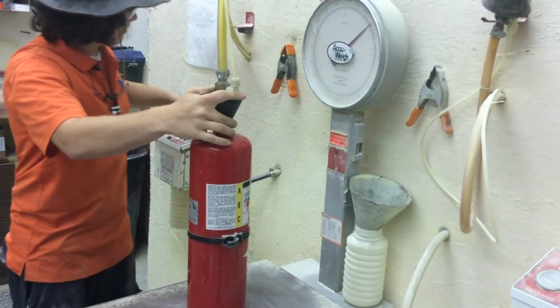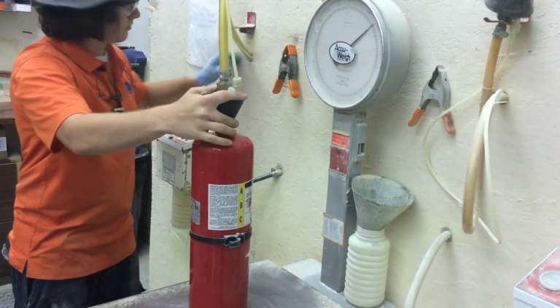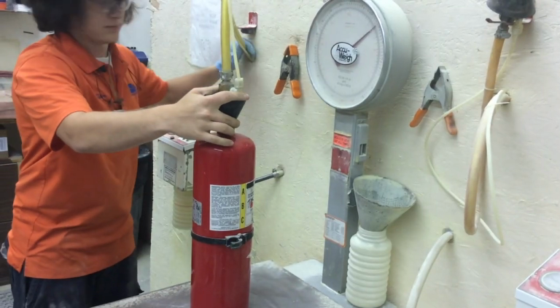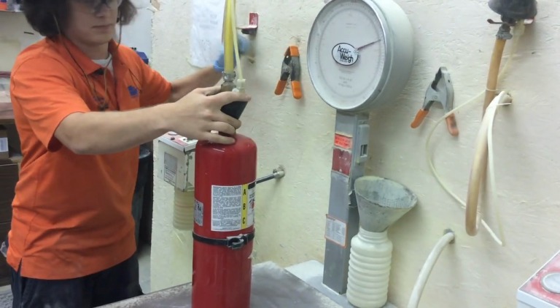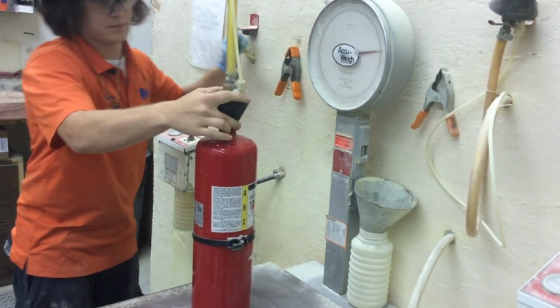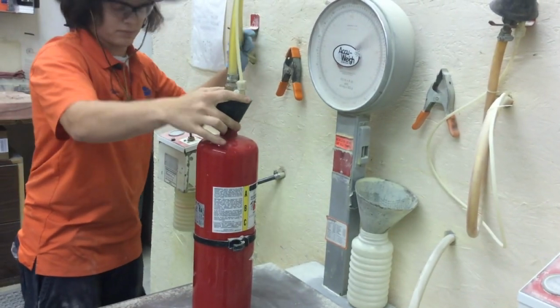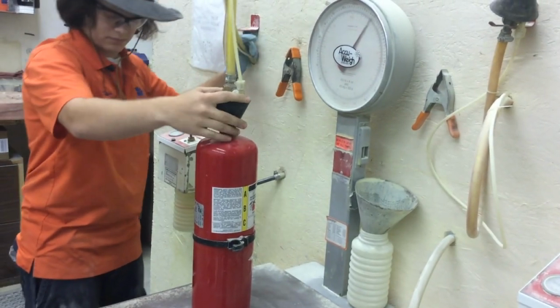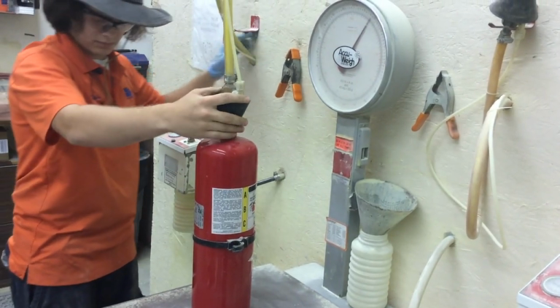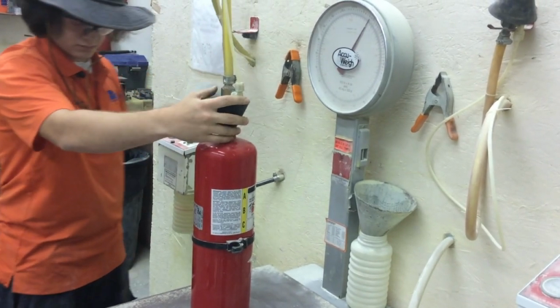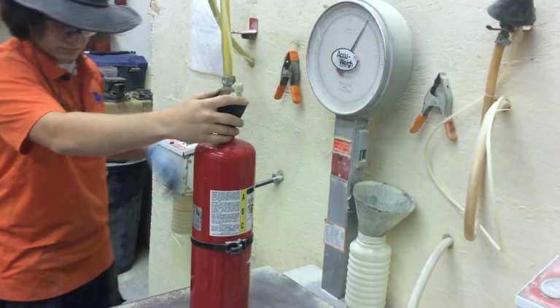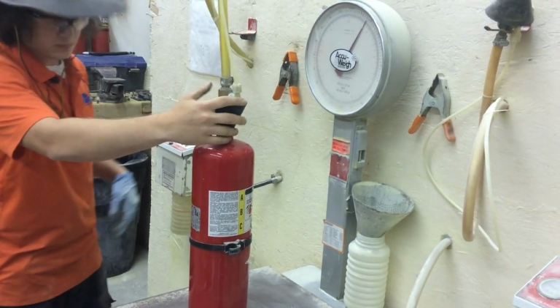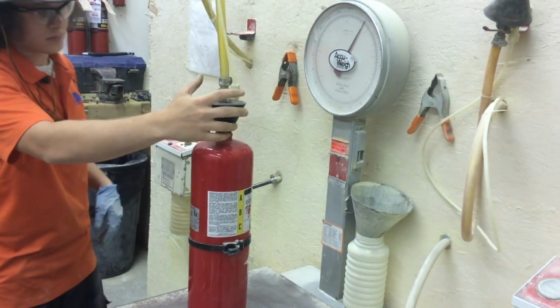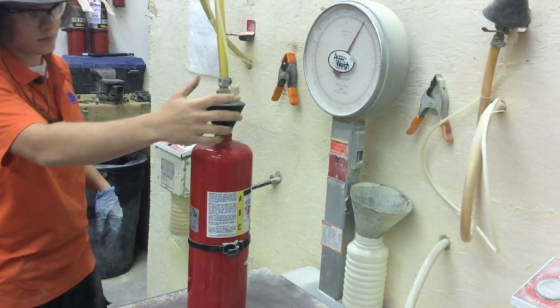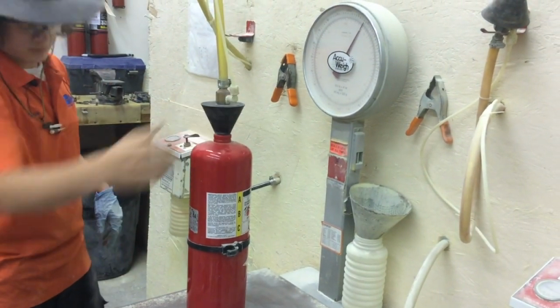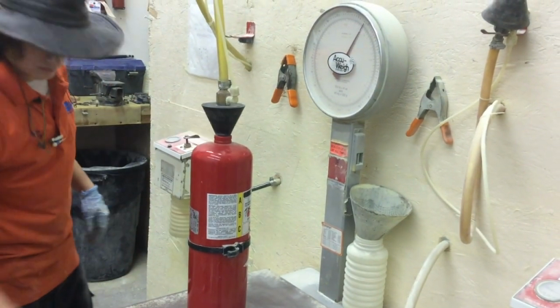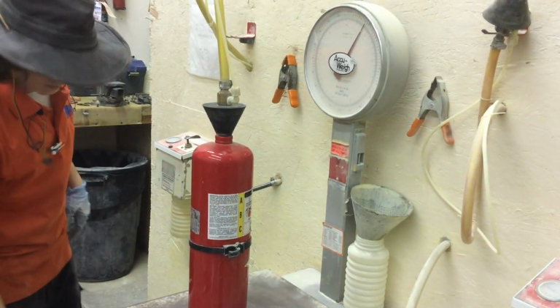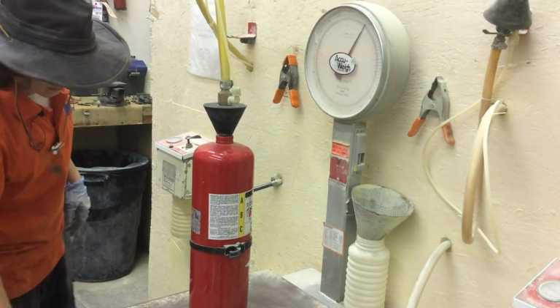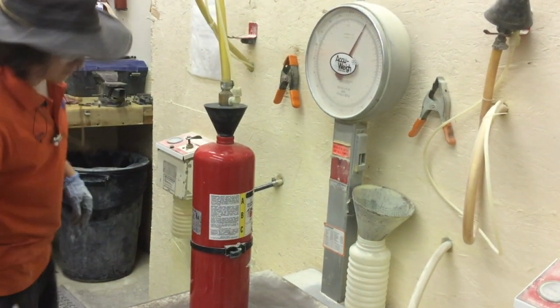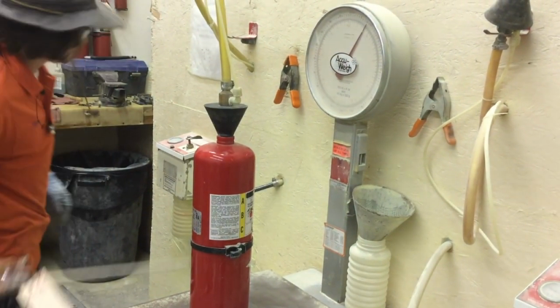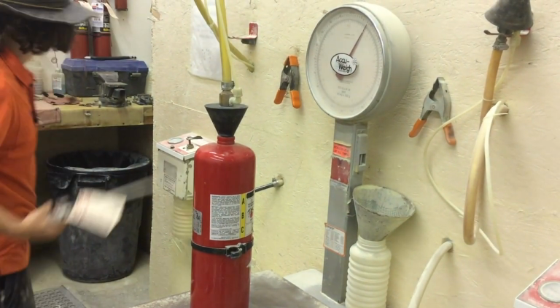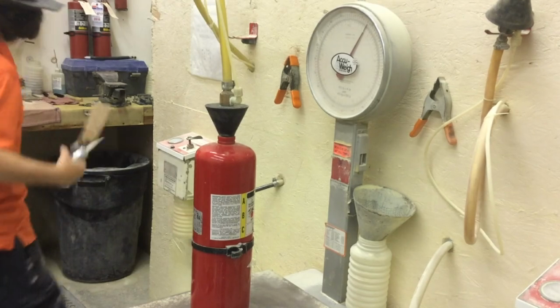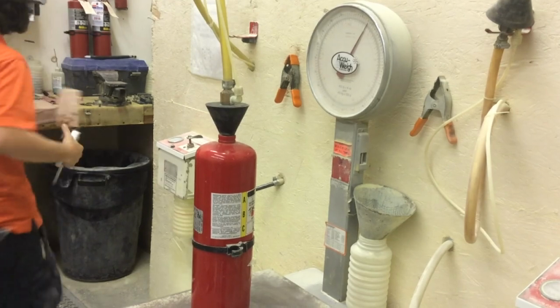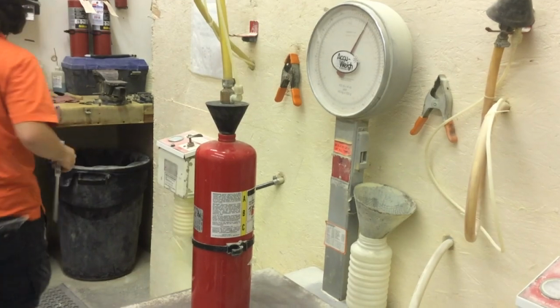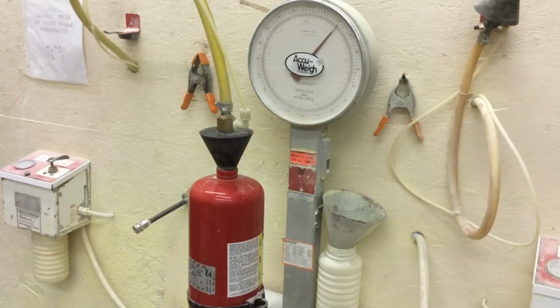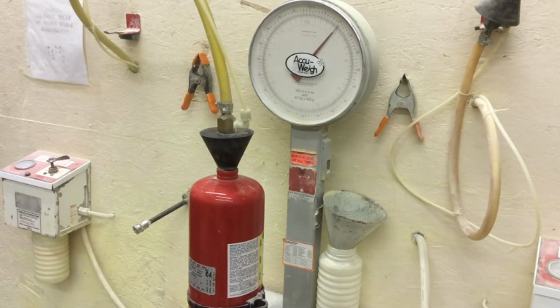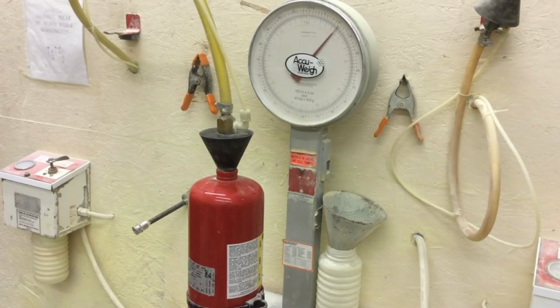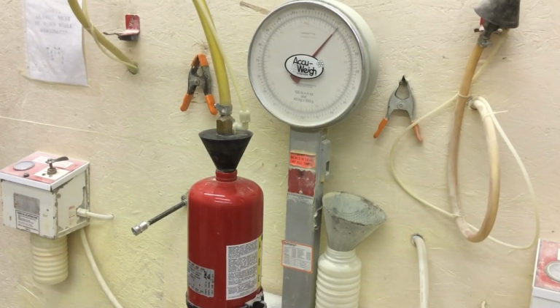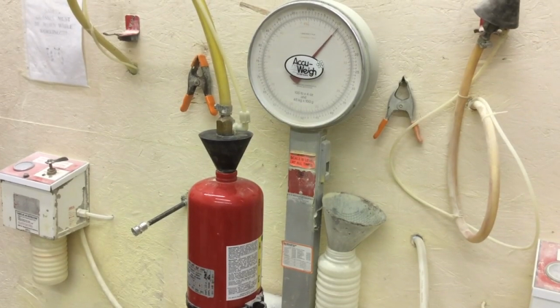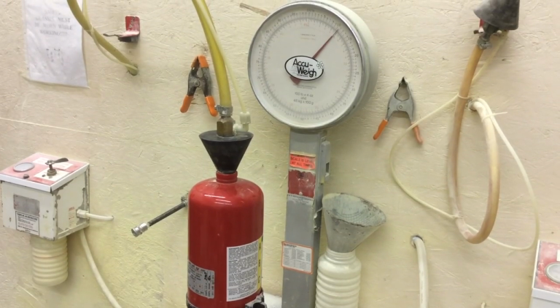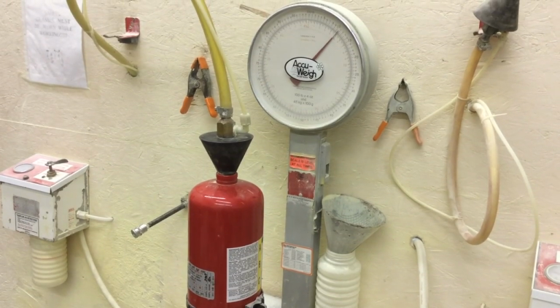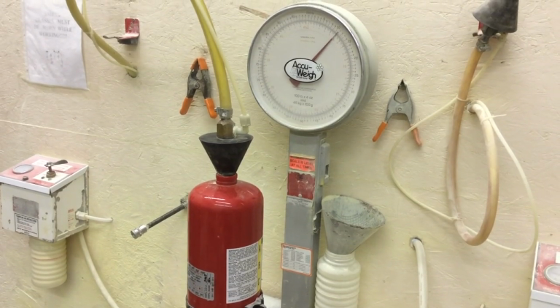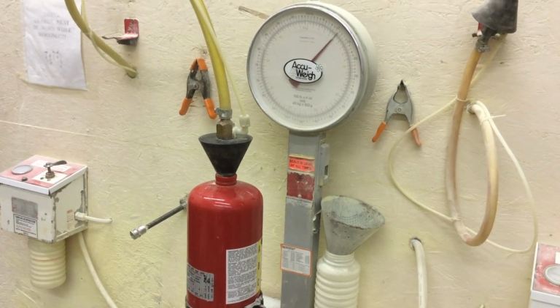If the cylinder passes the visual inspection, it is refilled with the appropriate amount of agent.